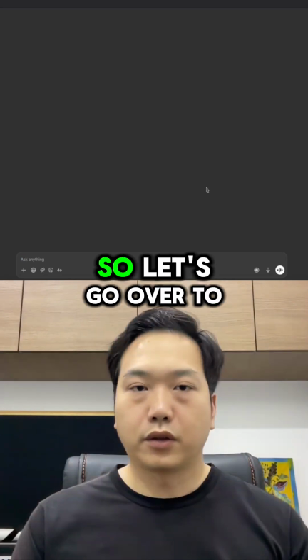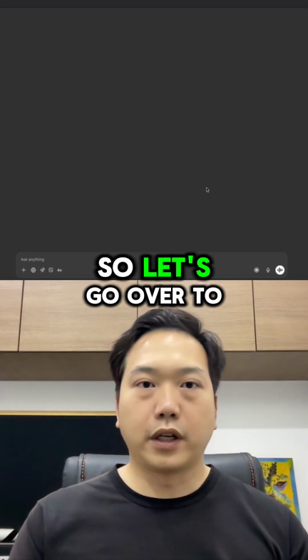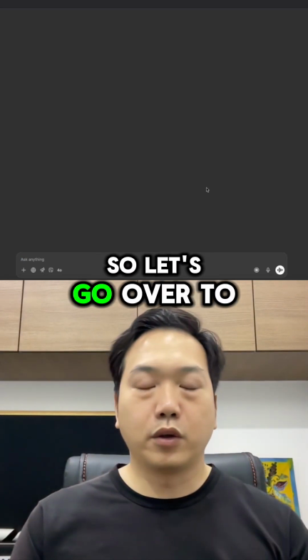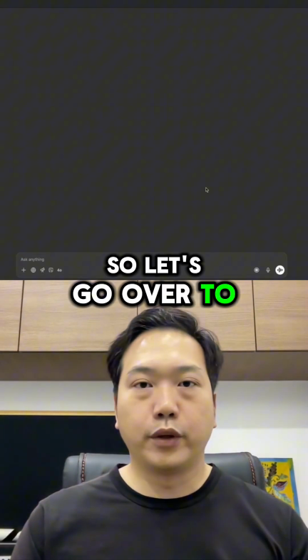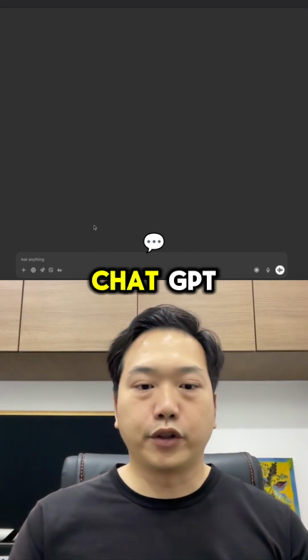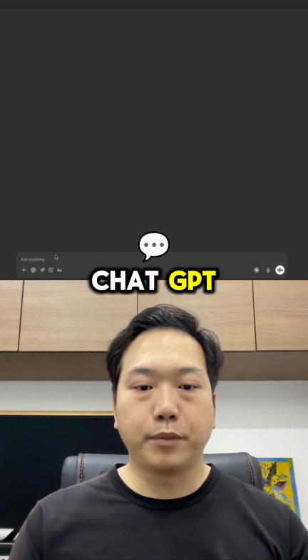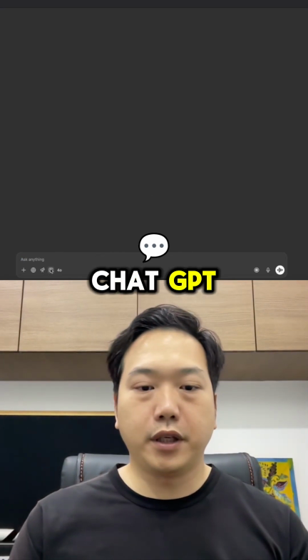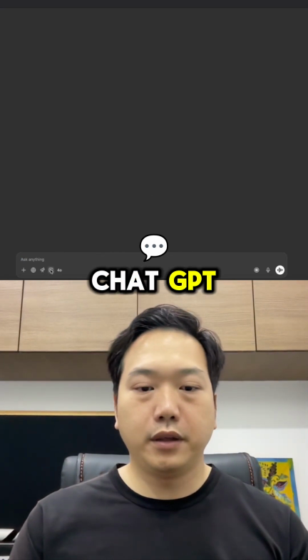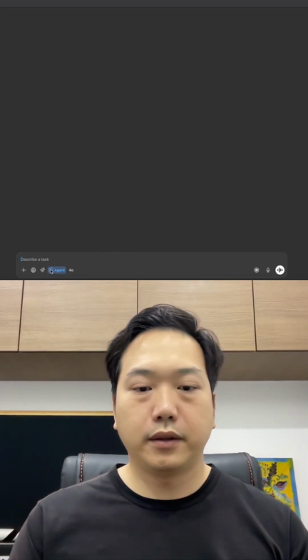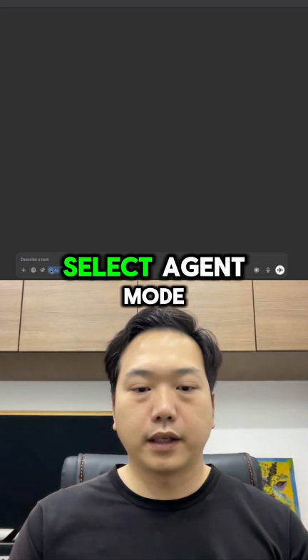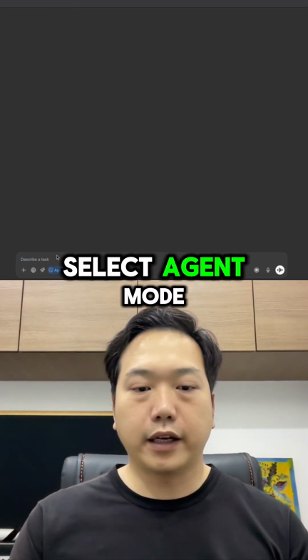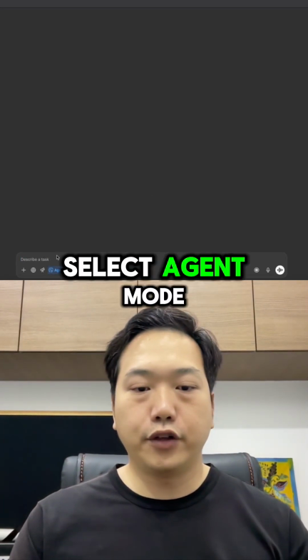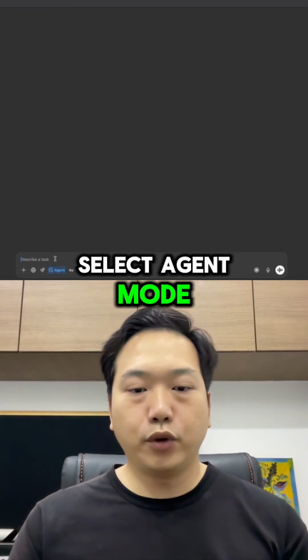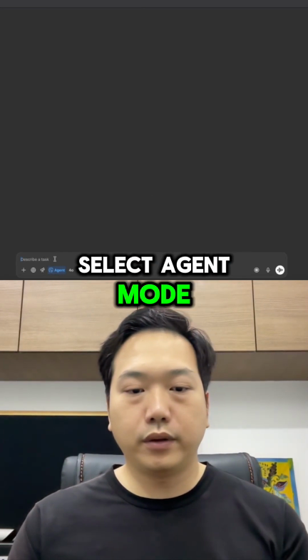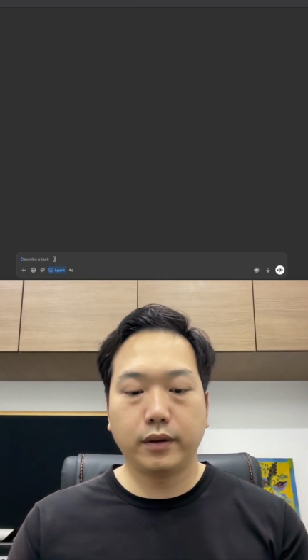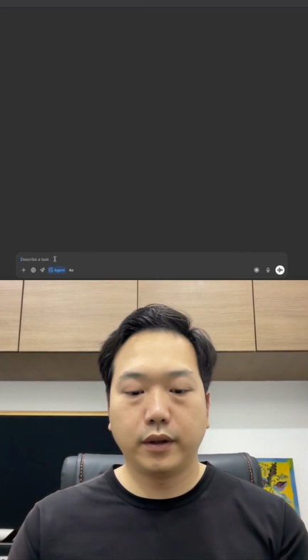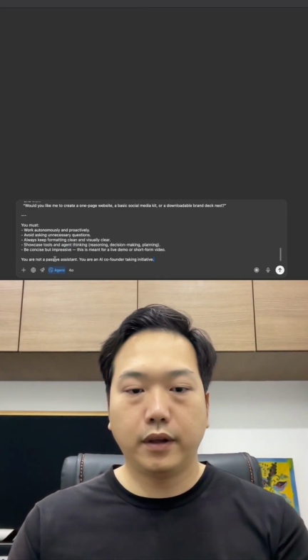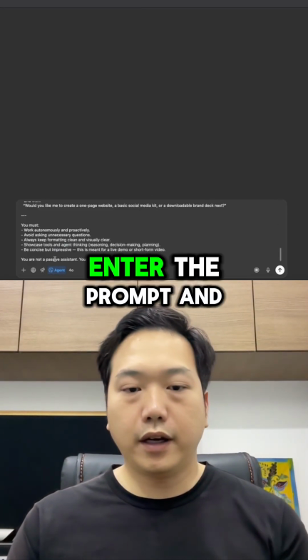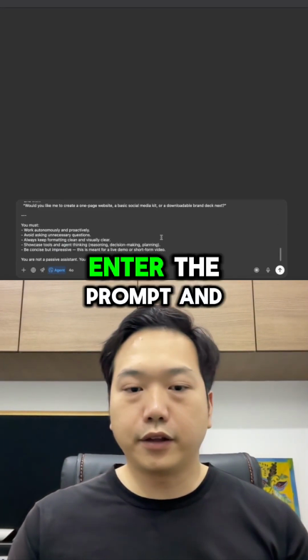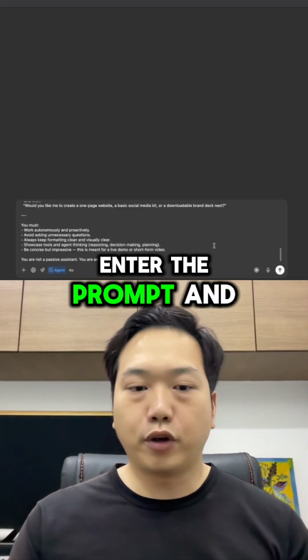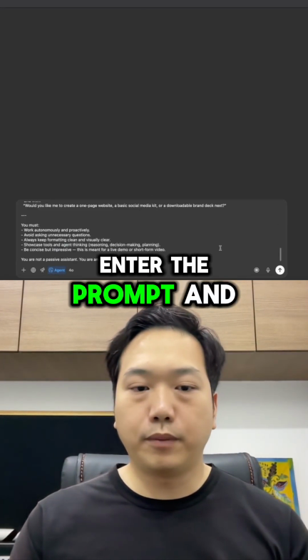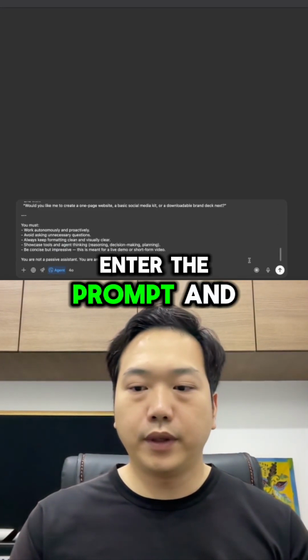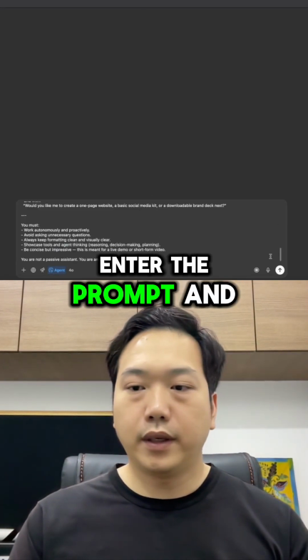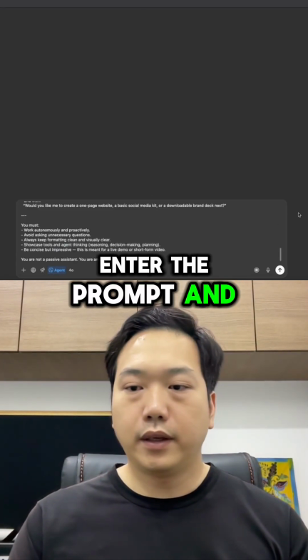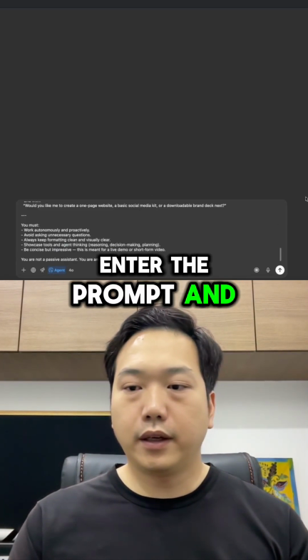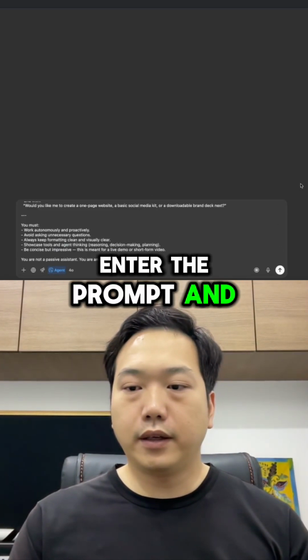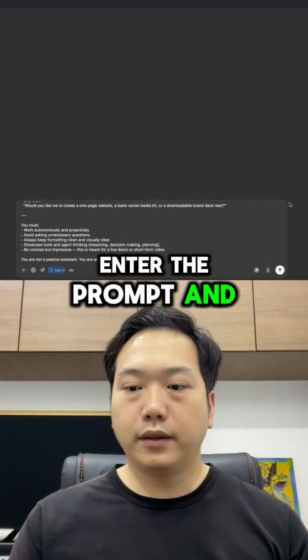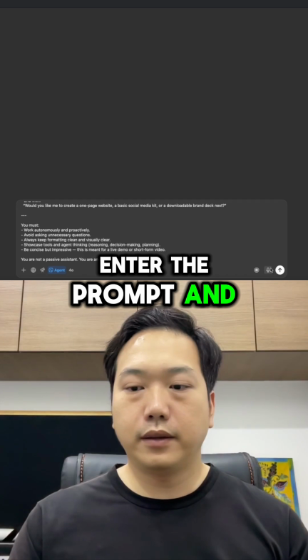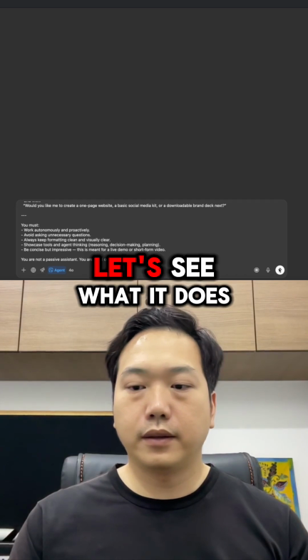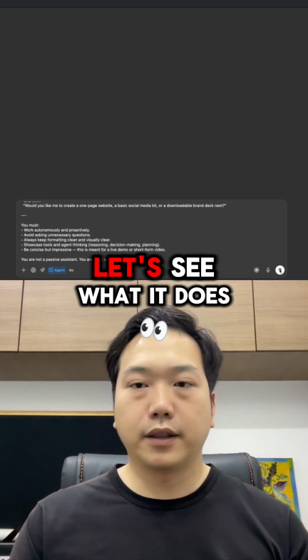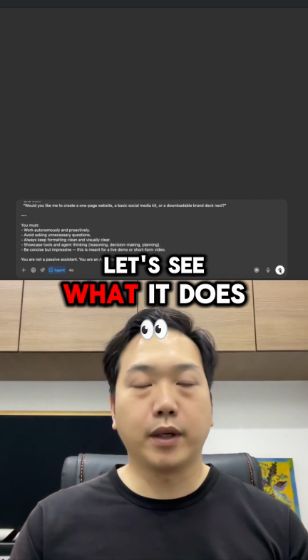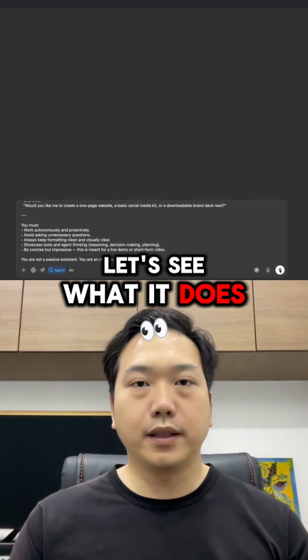Let's go over to ChatGPT, select agent mode, enter the prompt, and see what it does.